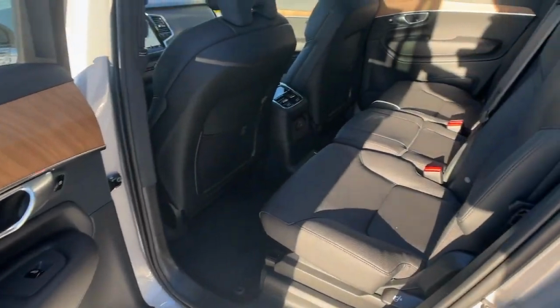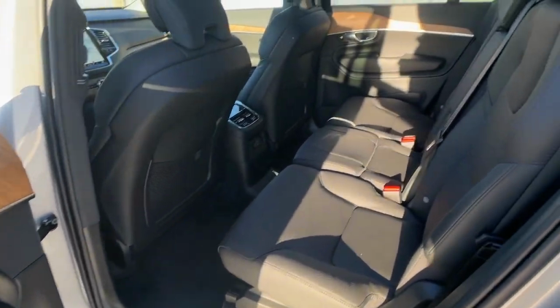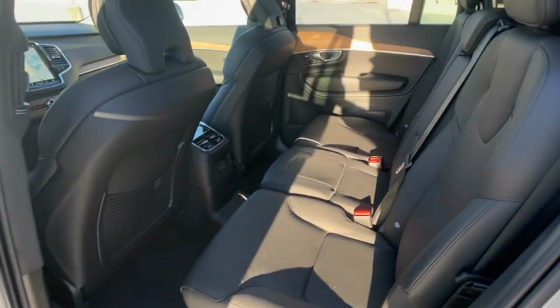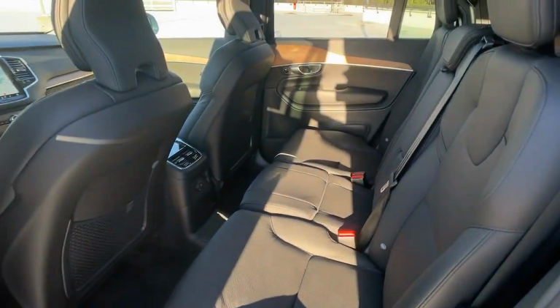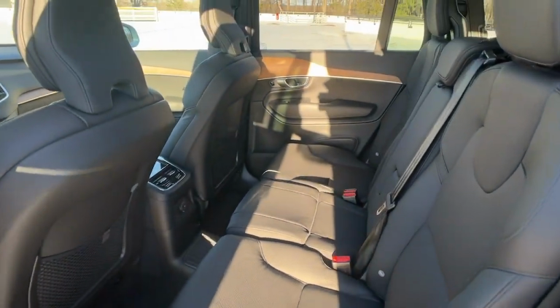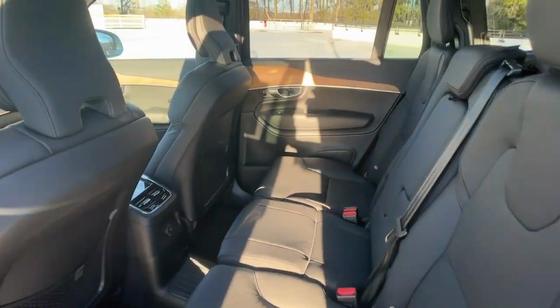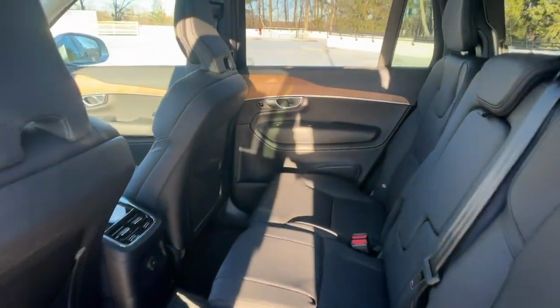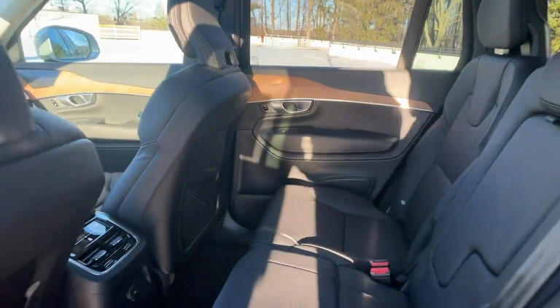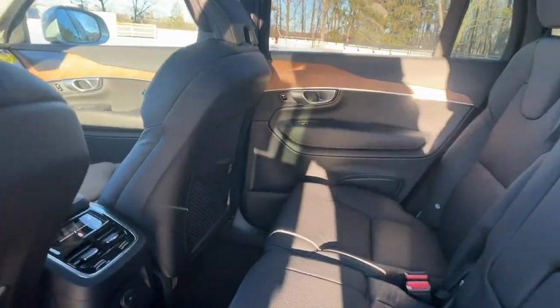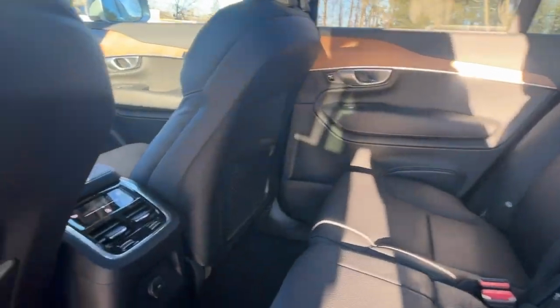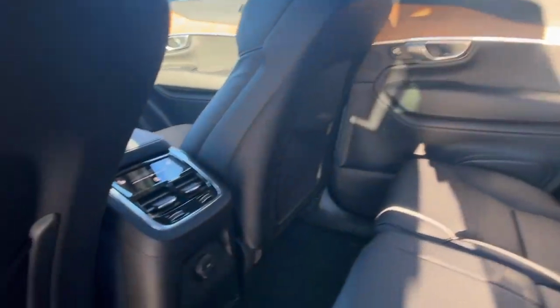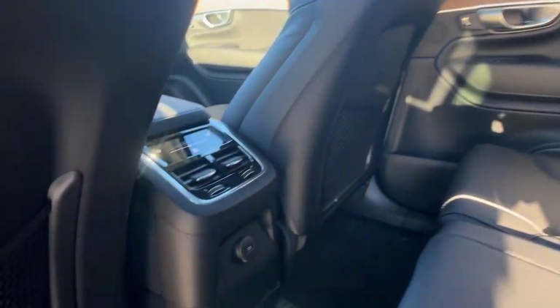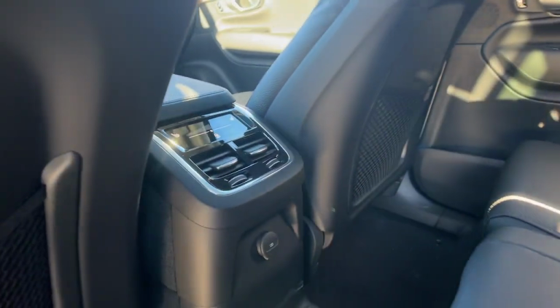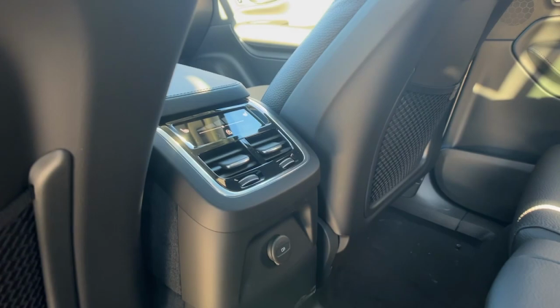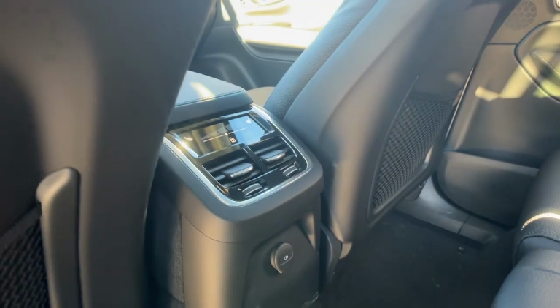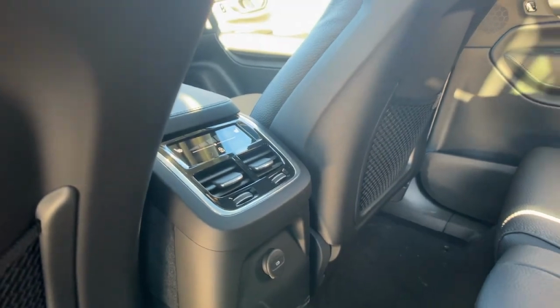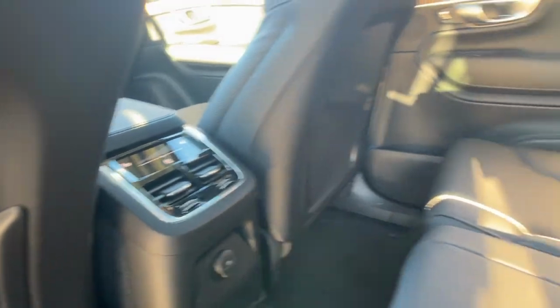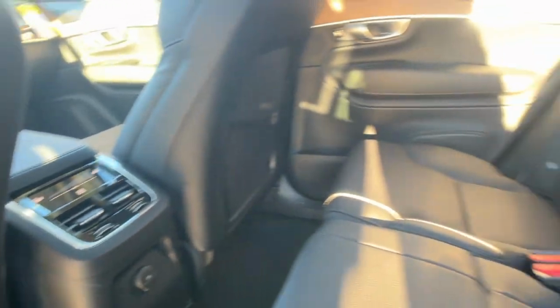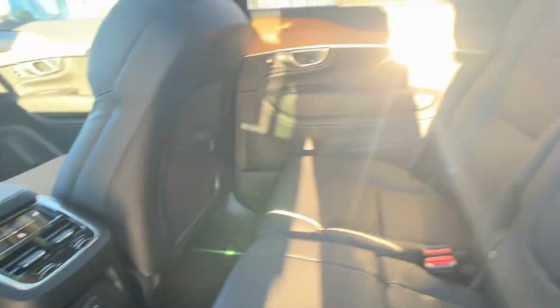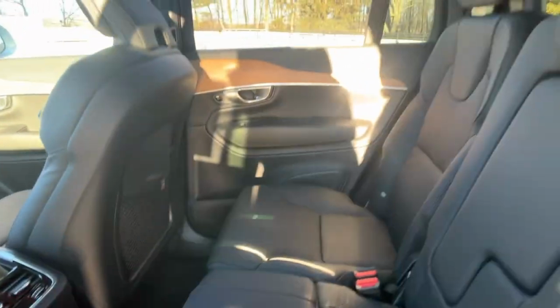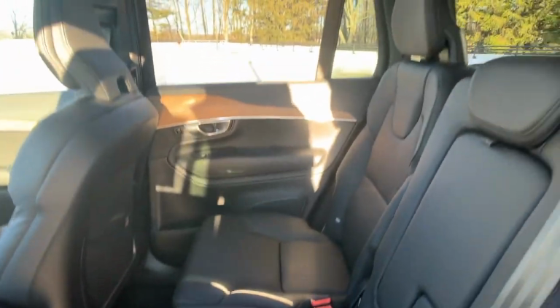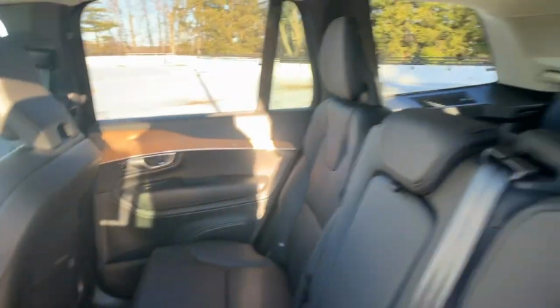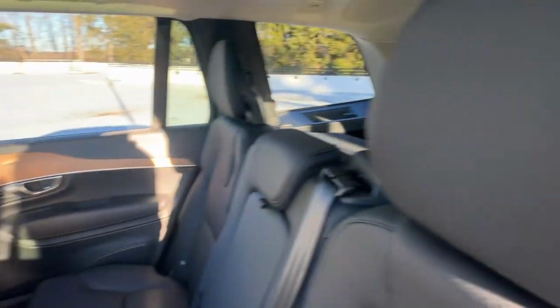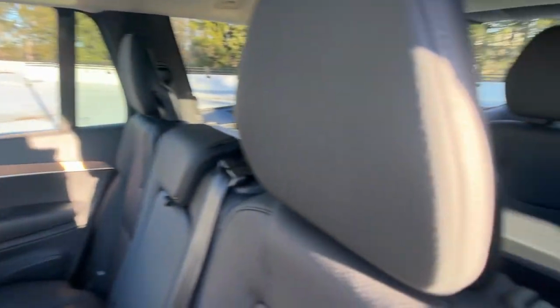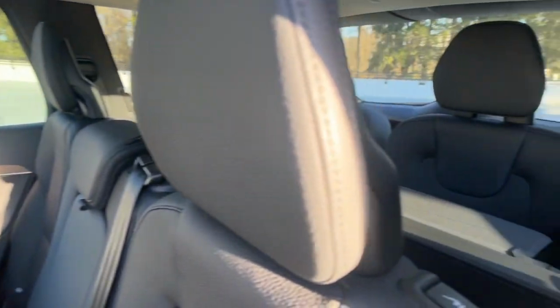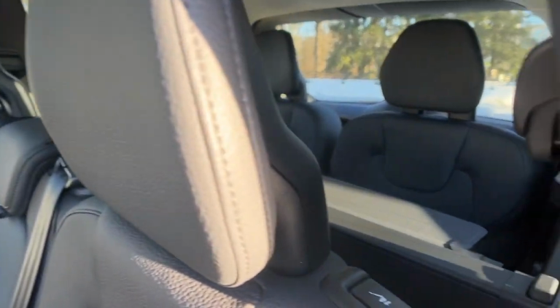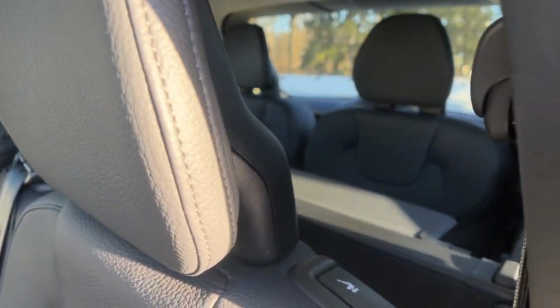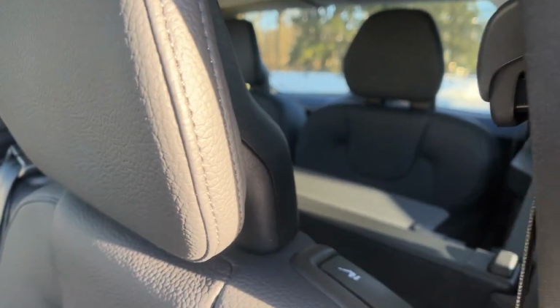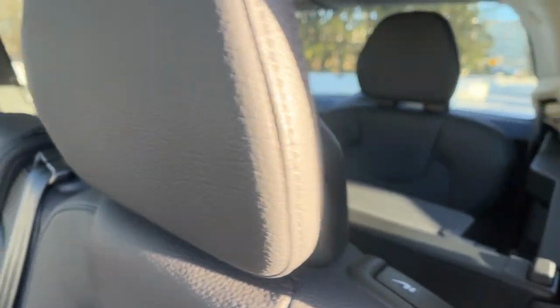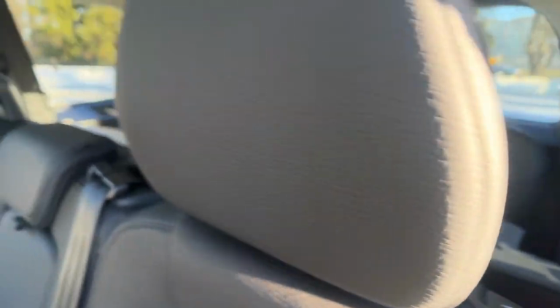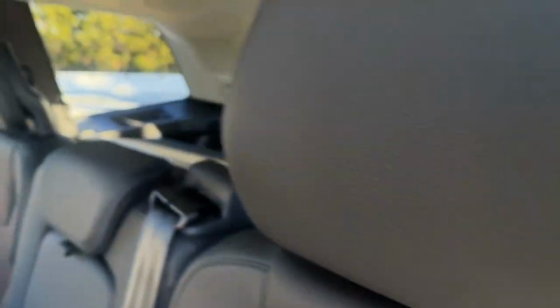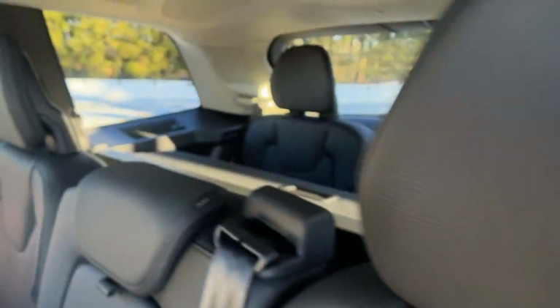Its inspired design, premium comfort, and satisfying performance make each journey a delight.